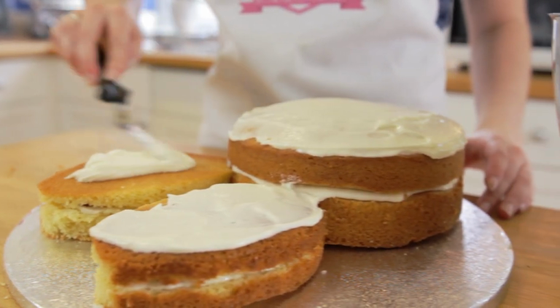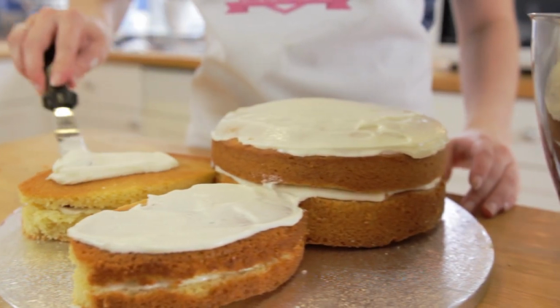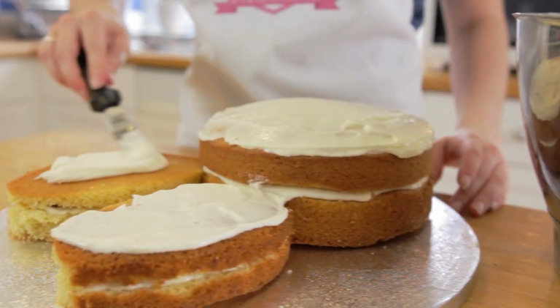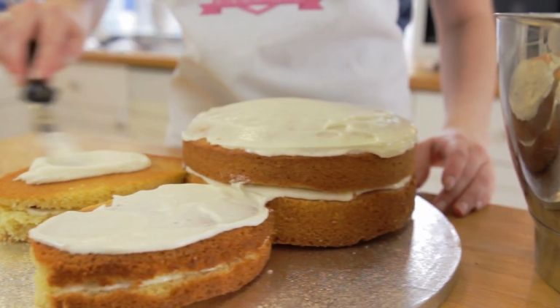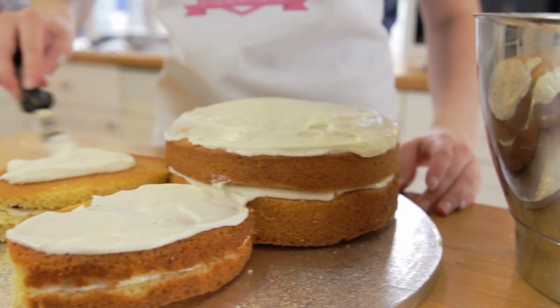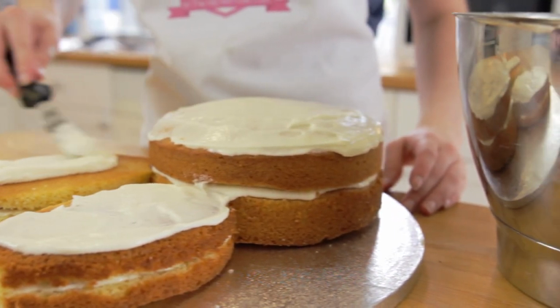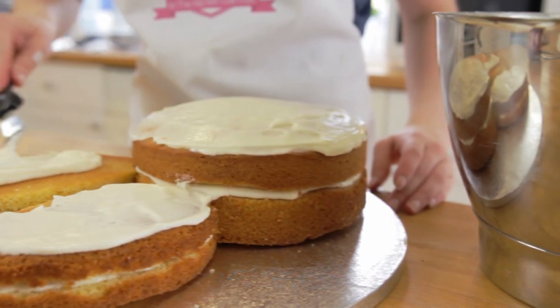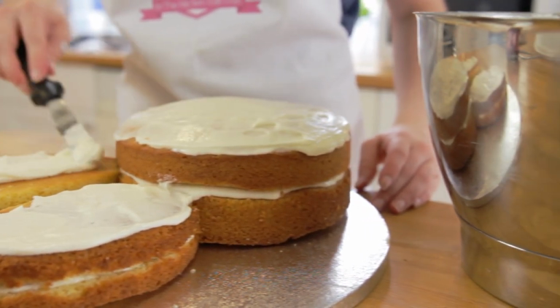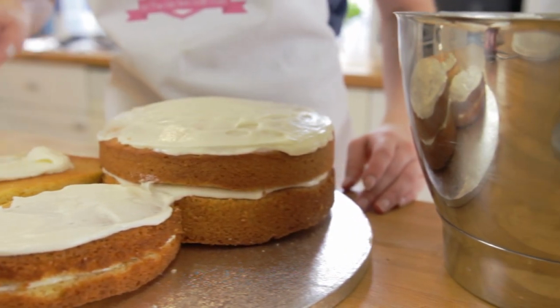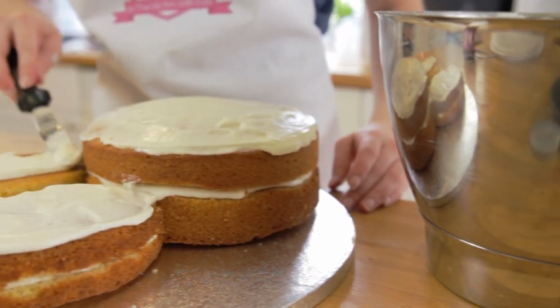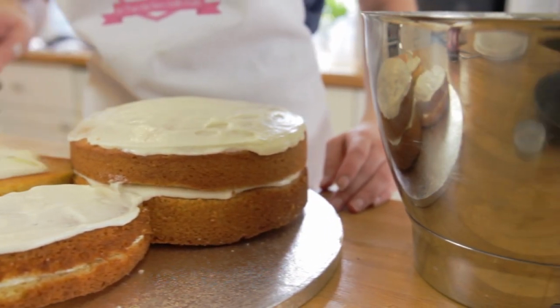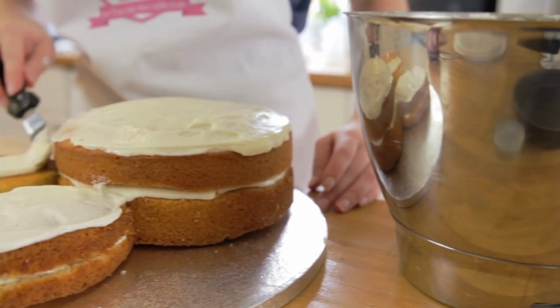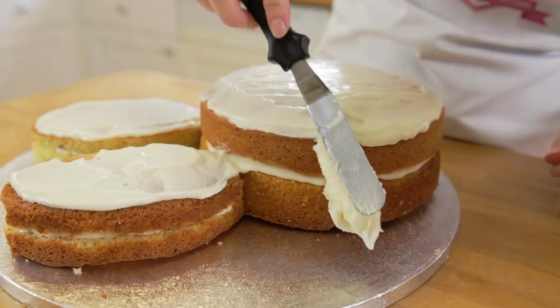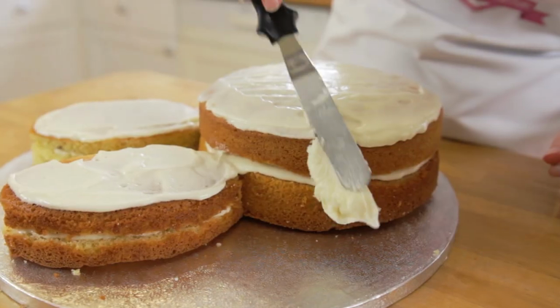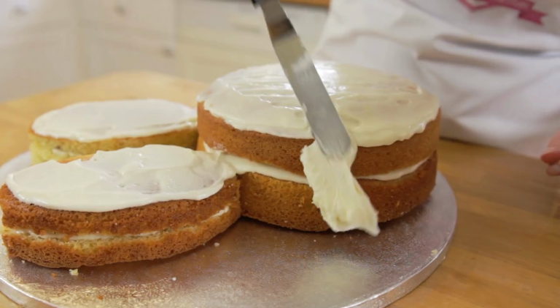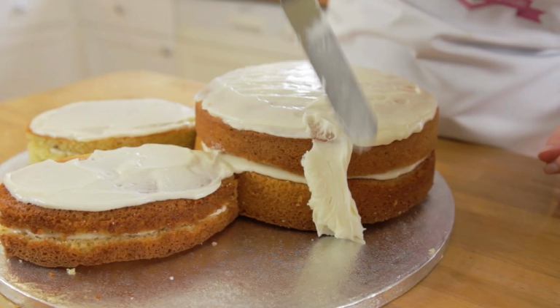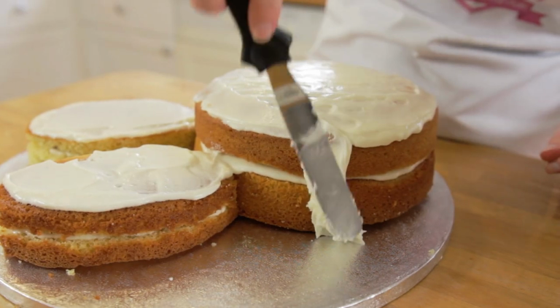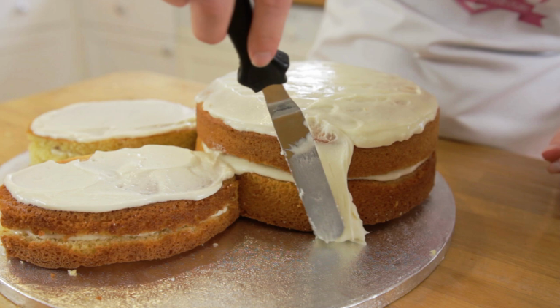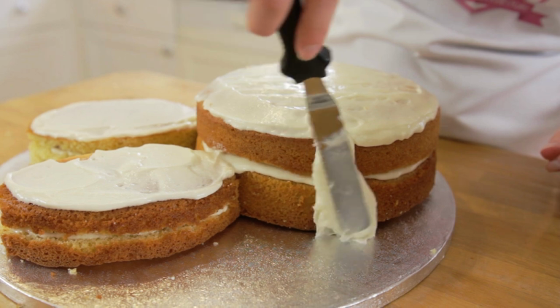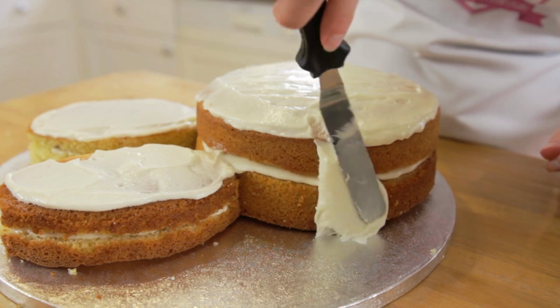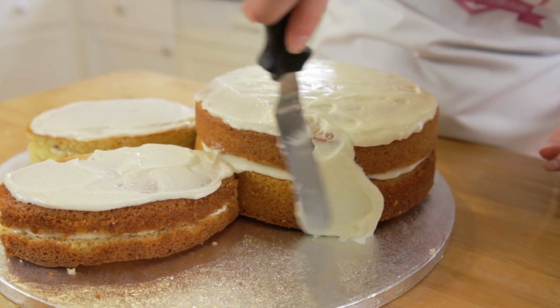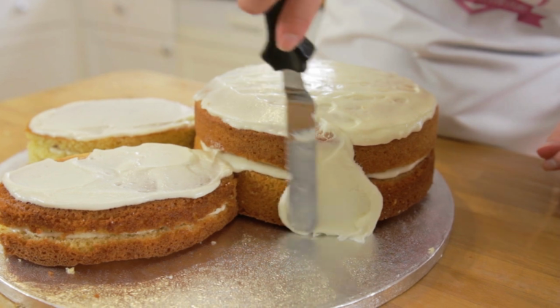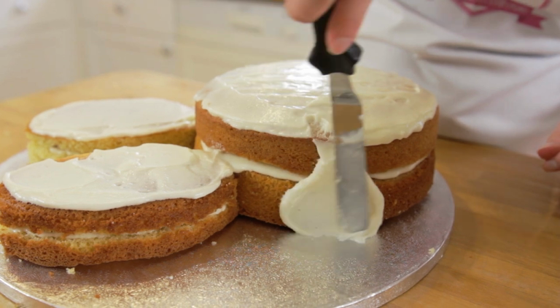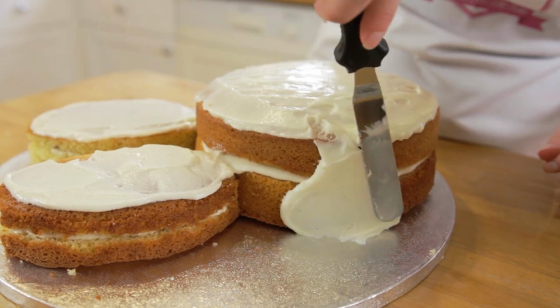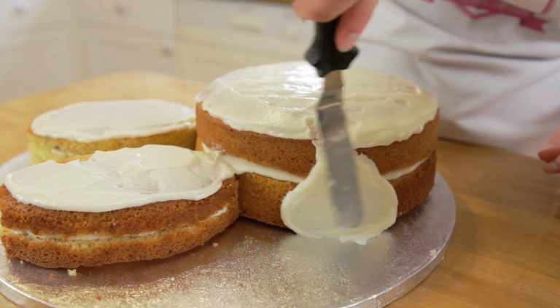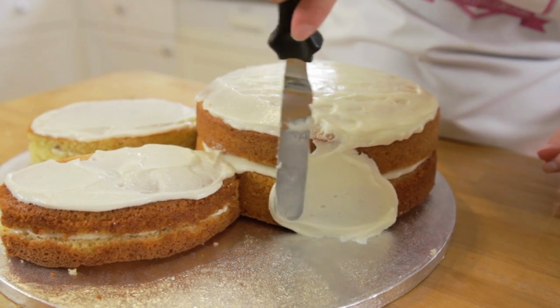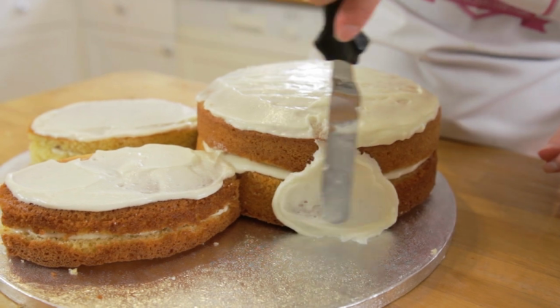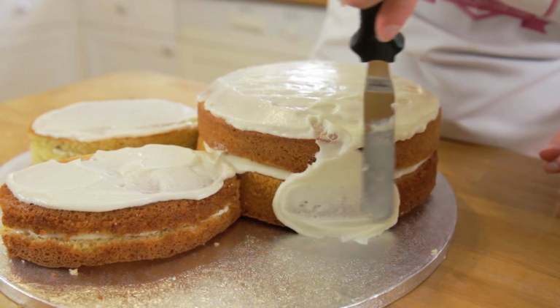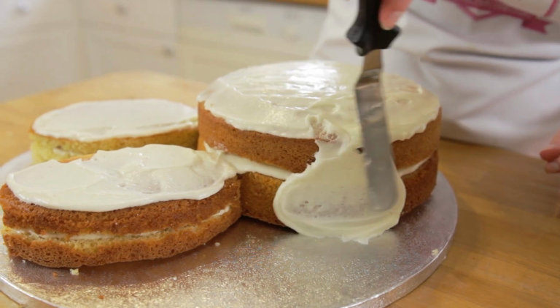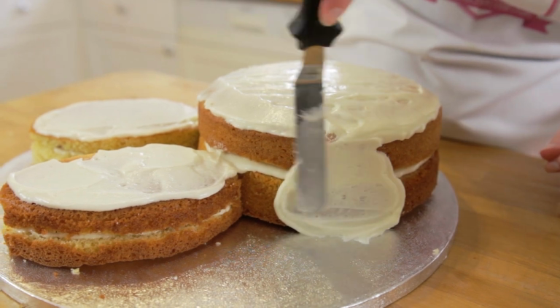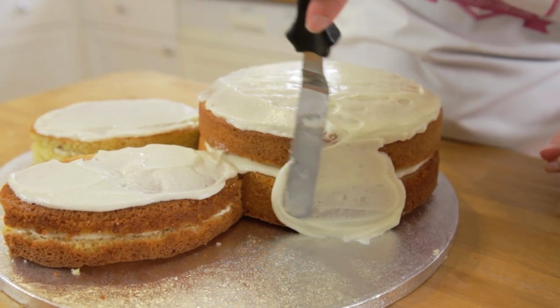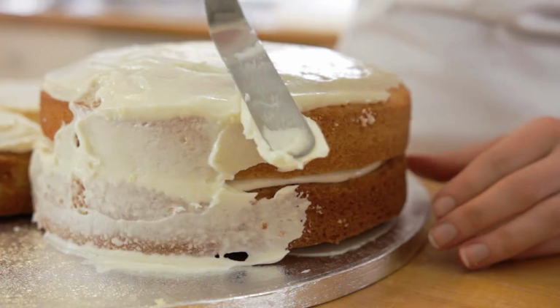Simply spread over your buttercream and try to make it as smooth as you can with a palette knife.